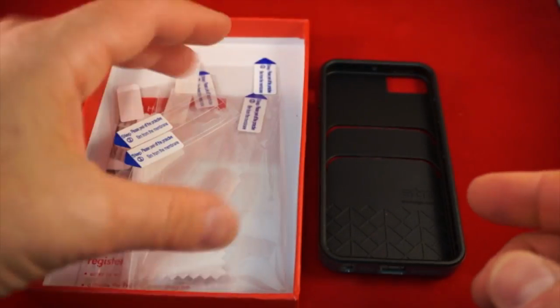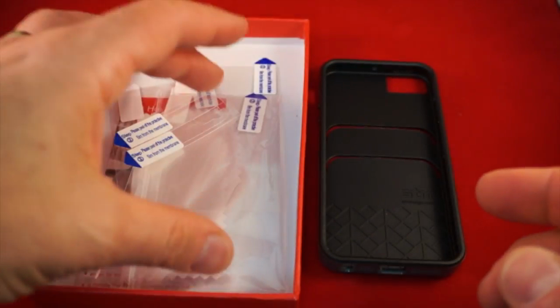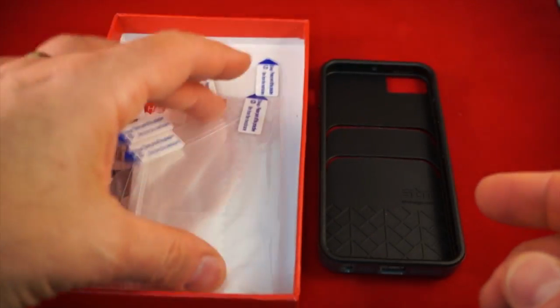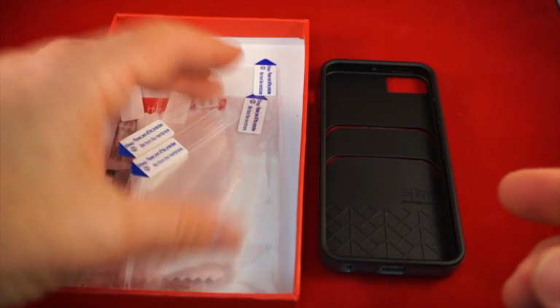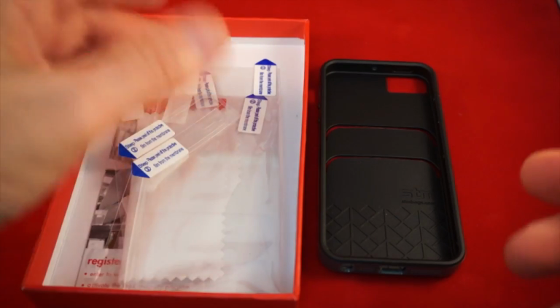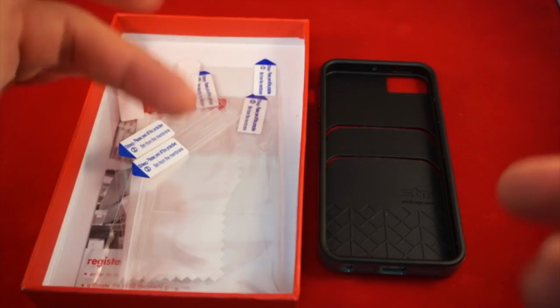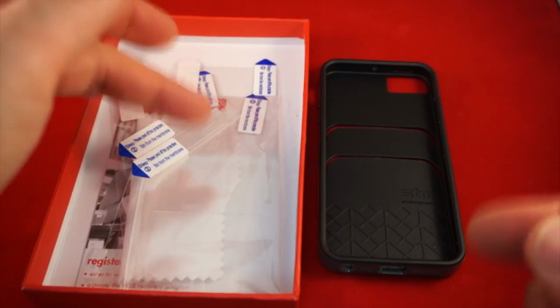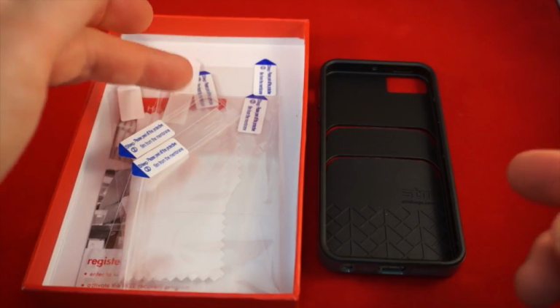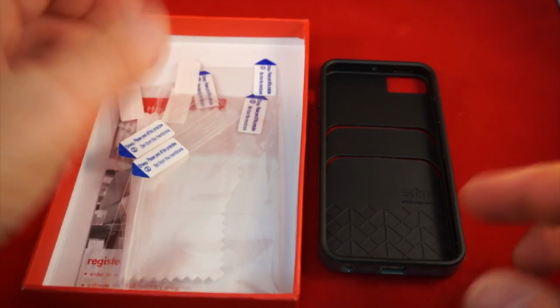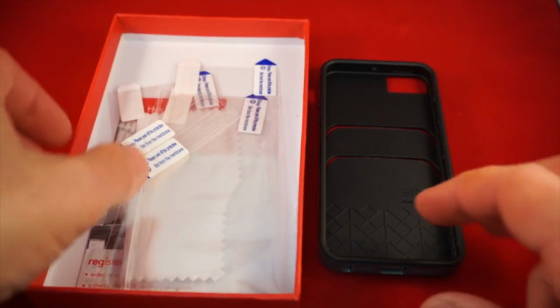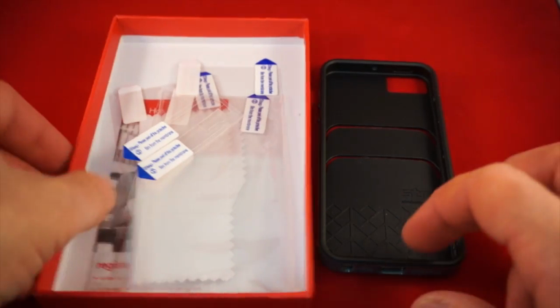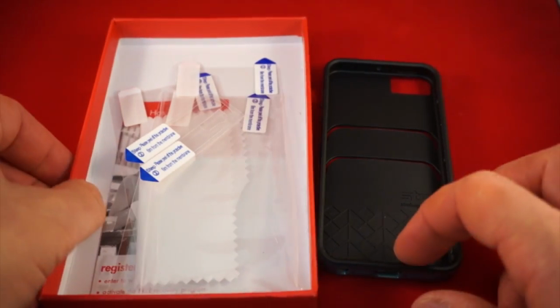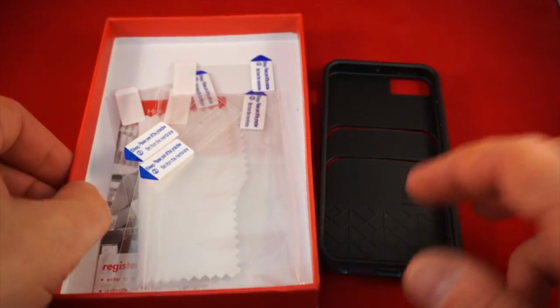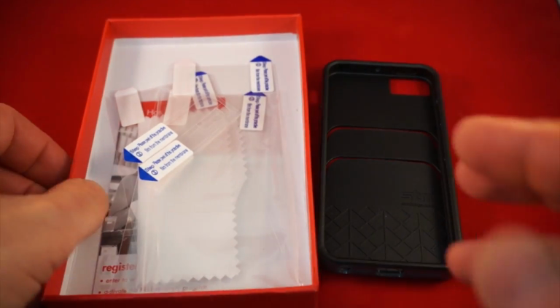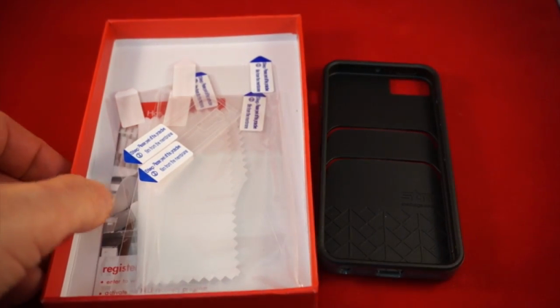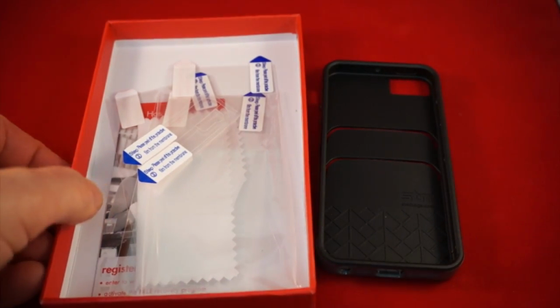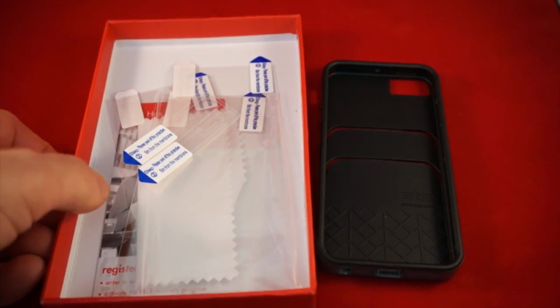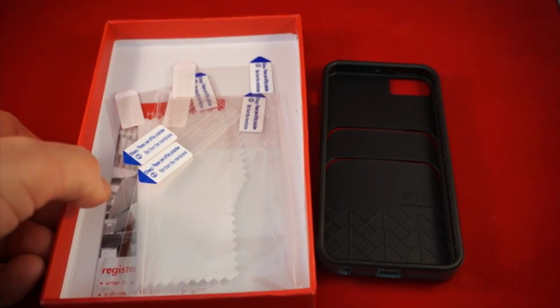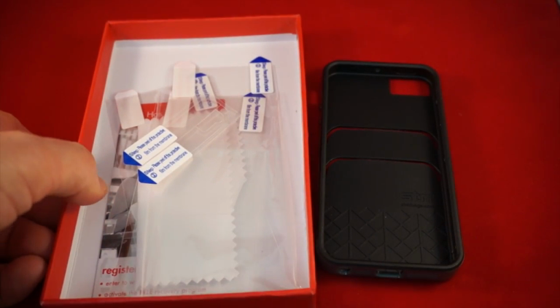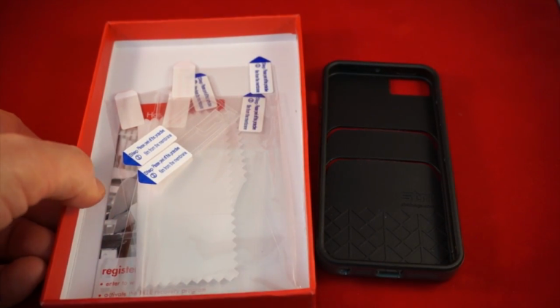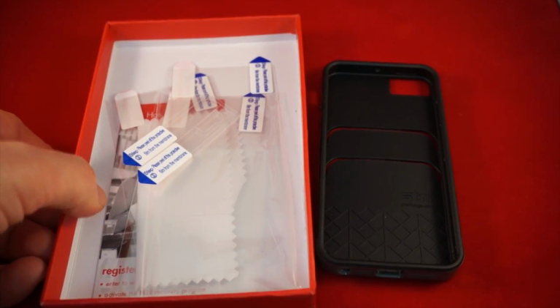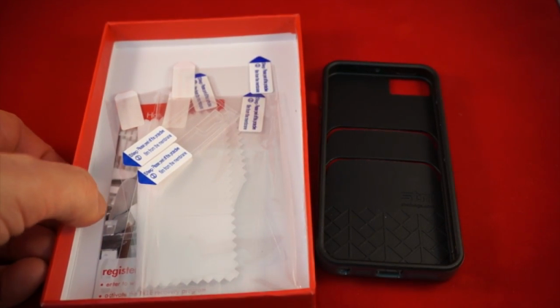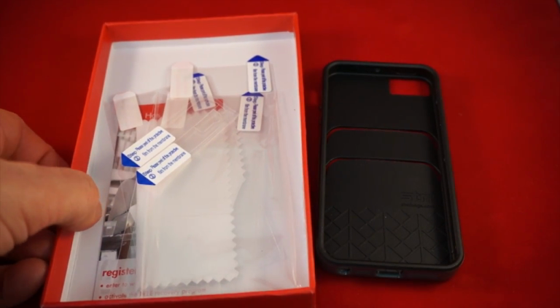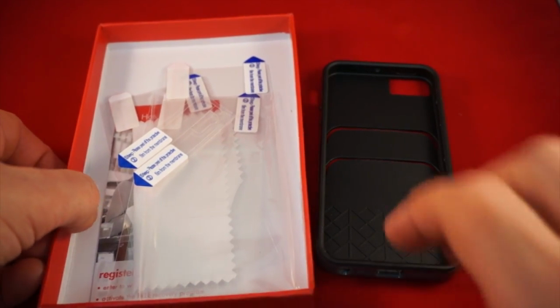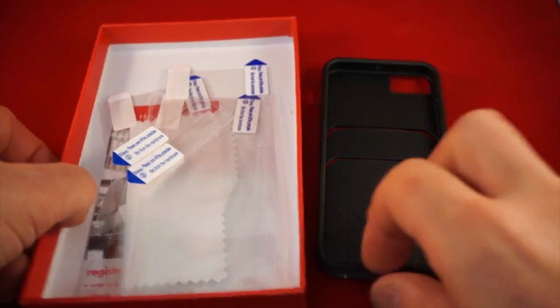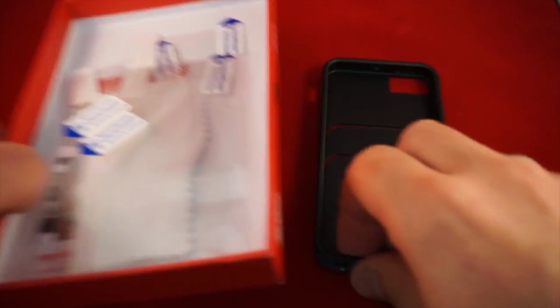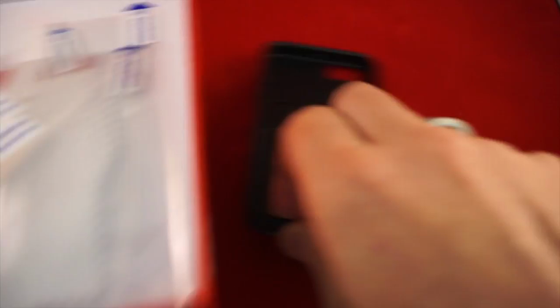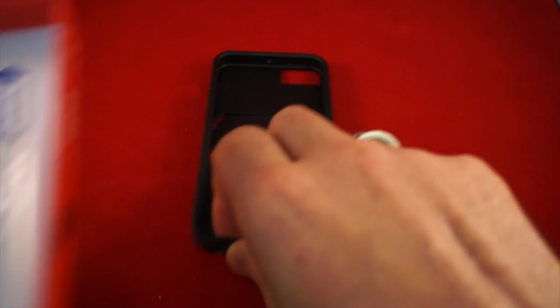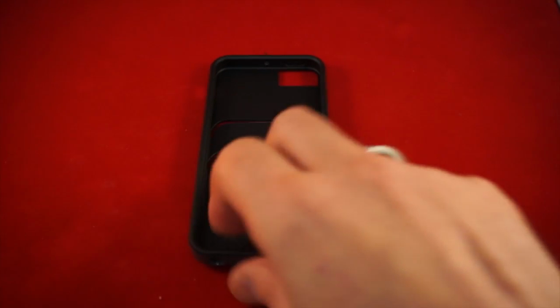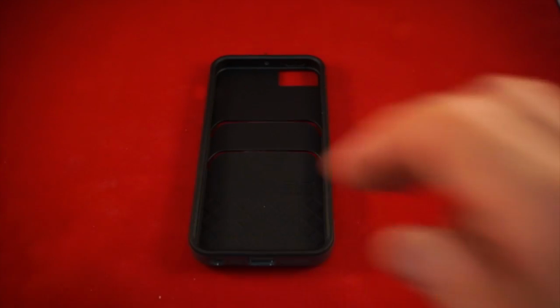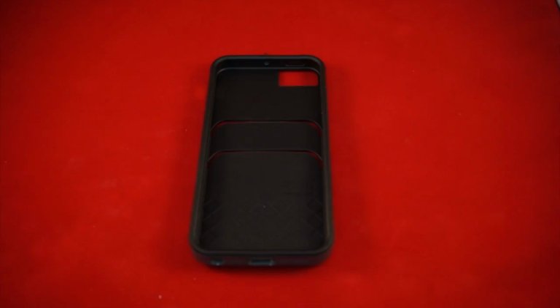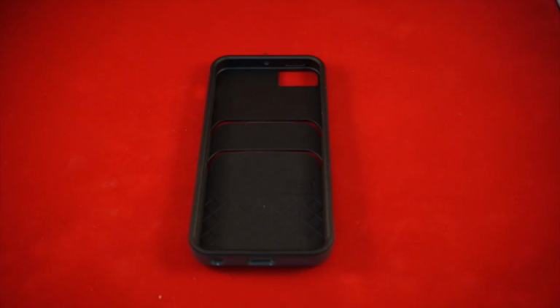The rear protector comes in three parts — you can use the main body and the top and the bottom if you want. So you get two screen protectors, a back protector, and the case.